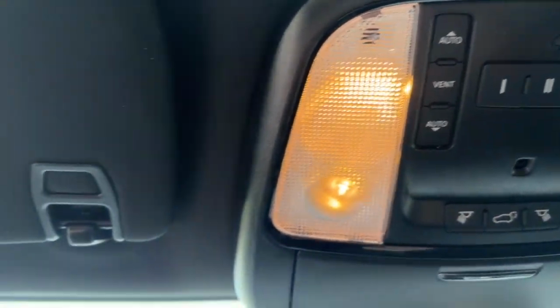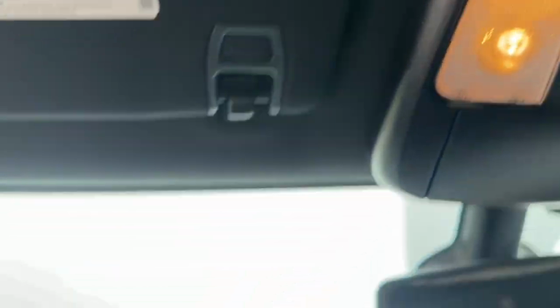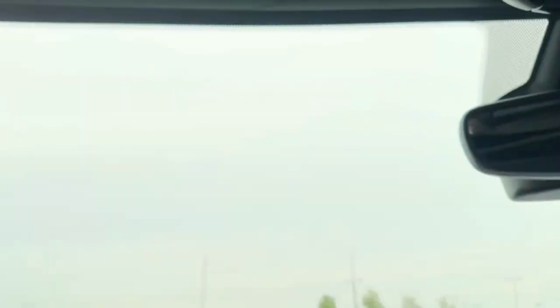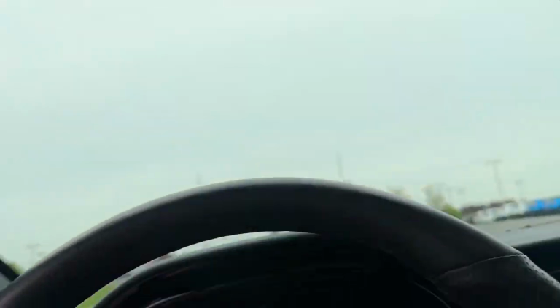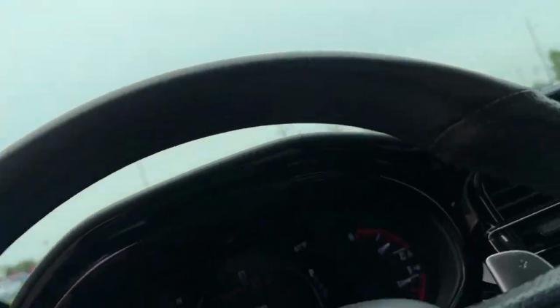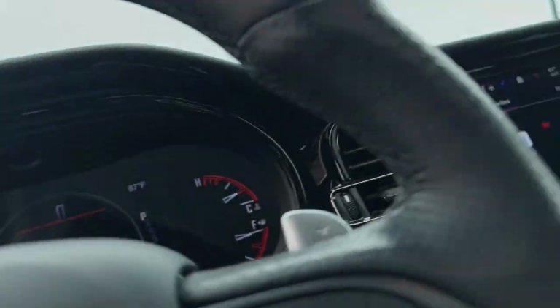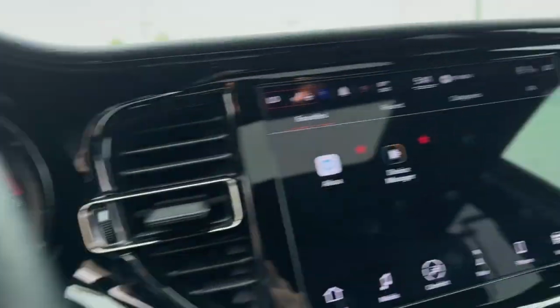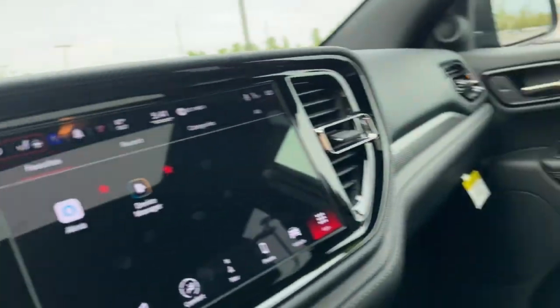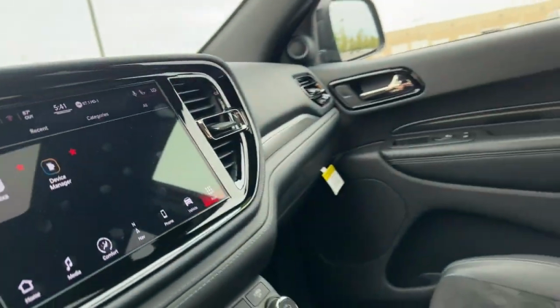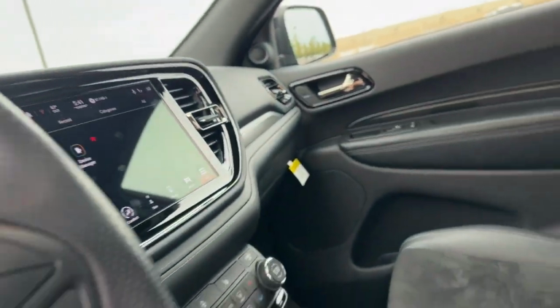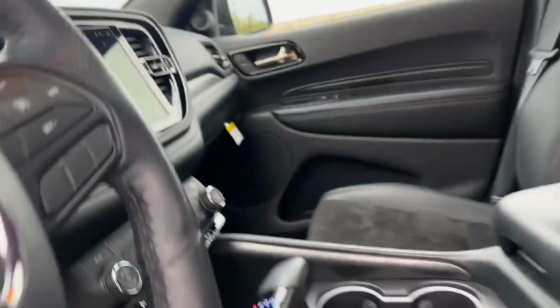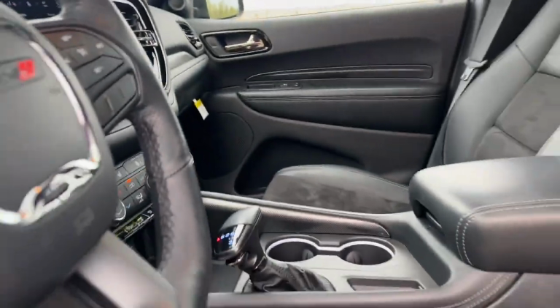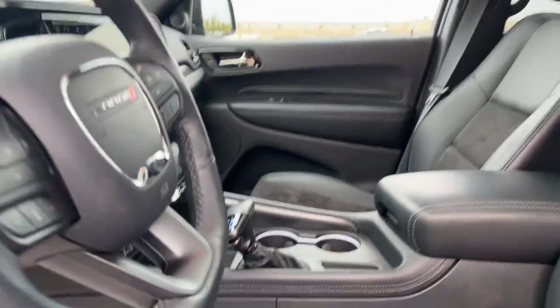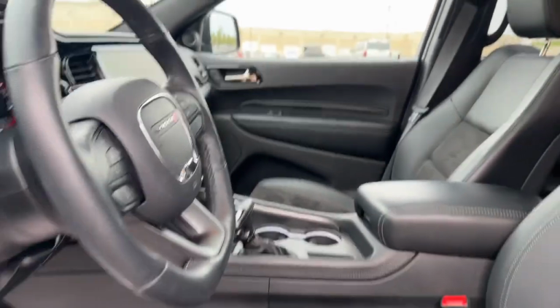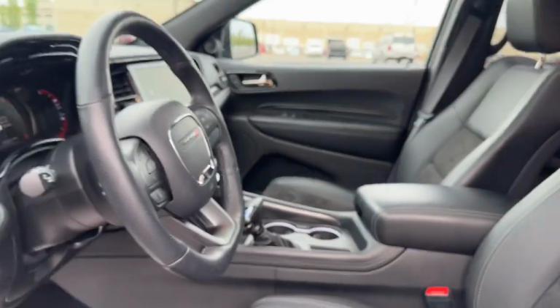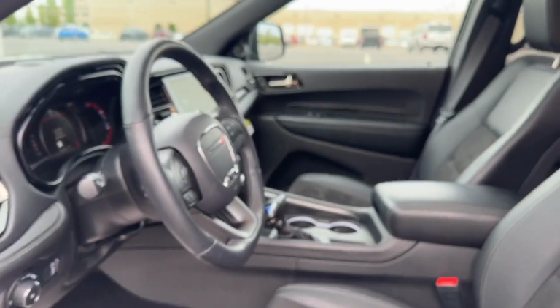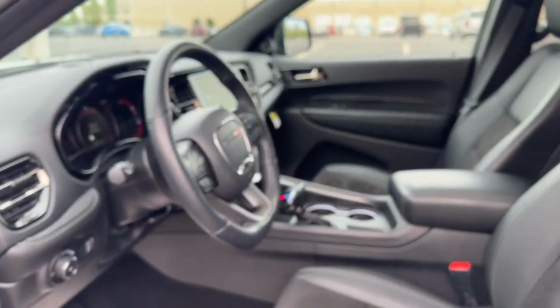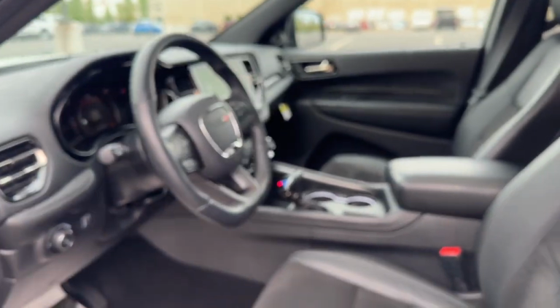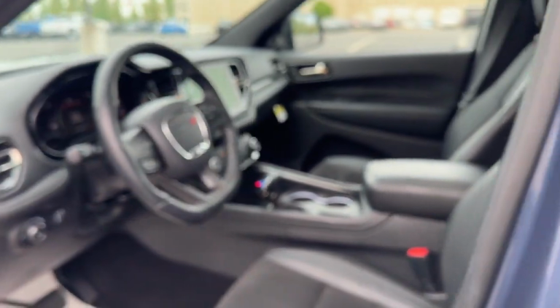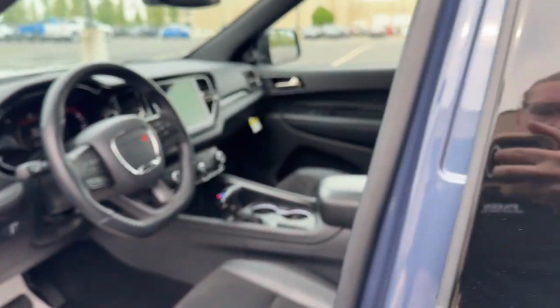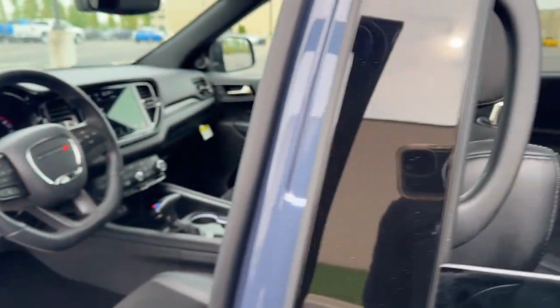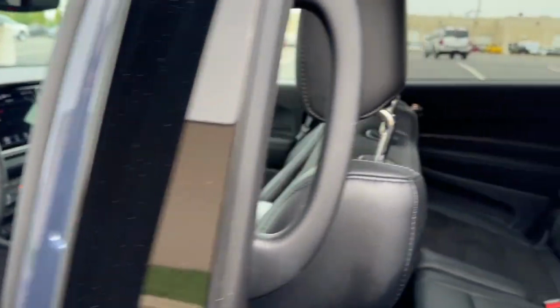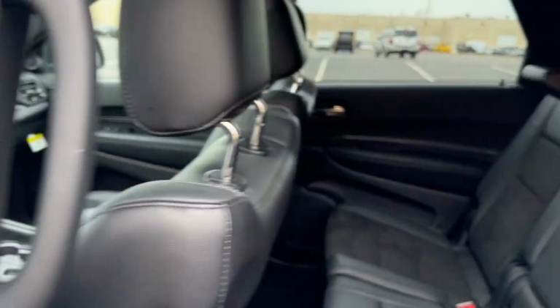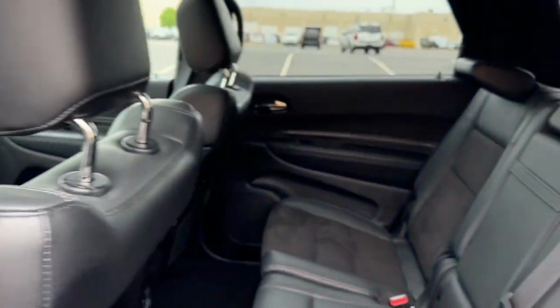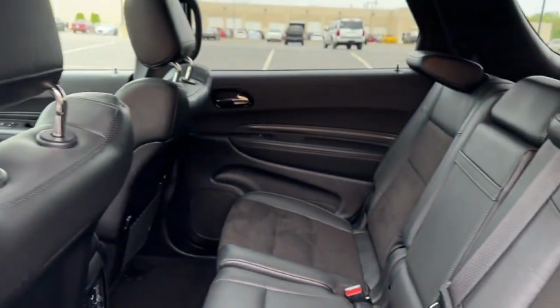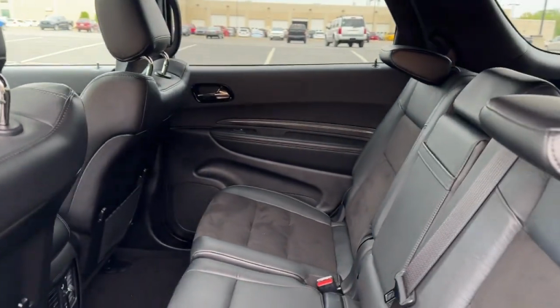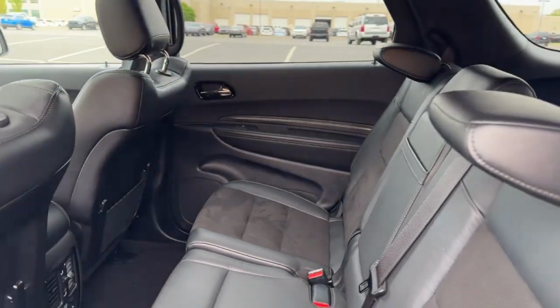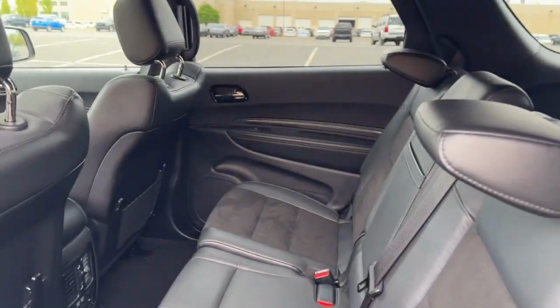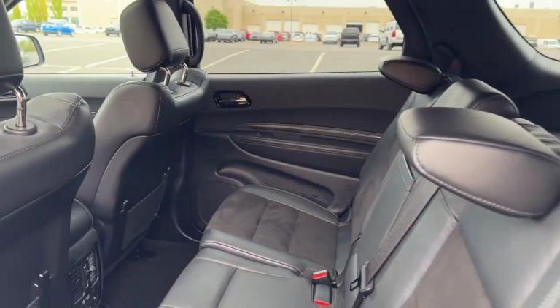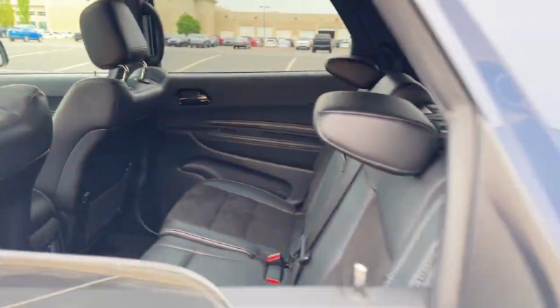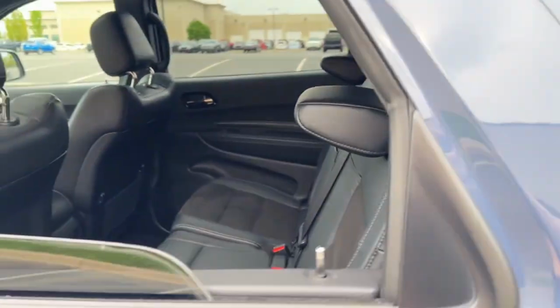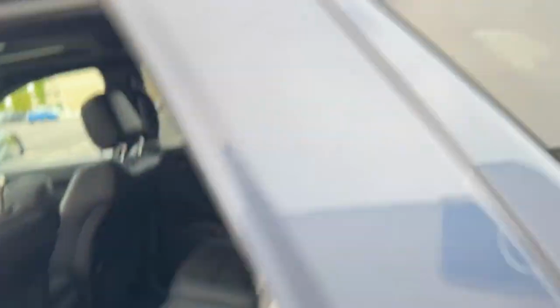Fog lamps, power lift gate — seriously powerful, stylishly comfortable. The Durango awaits.